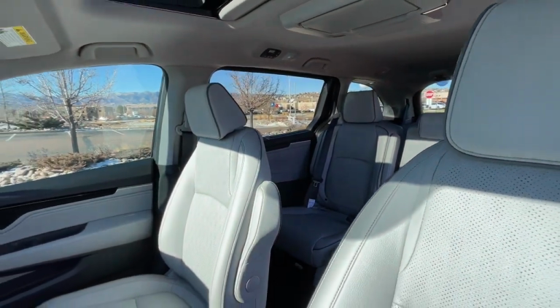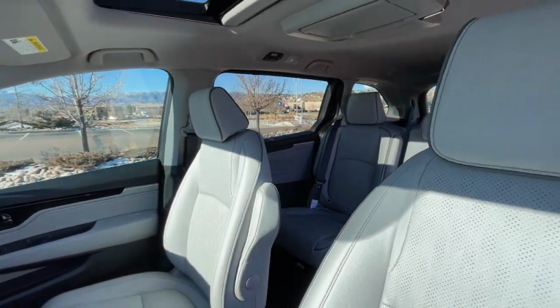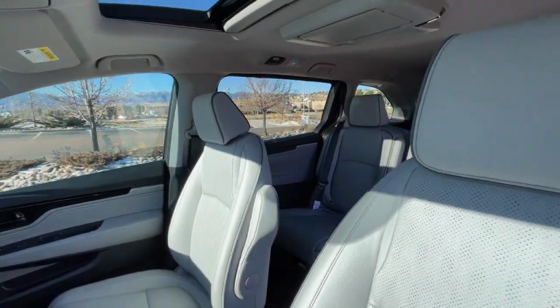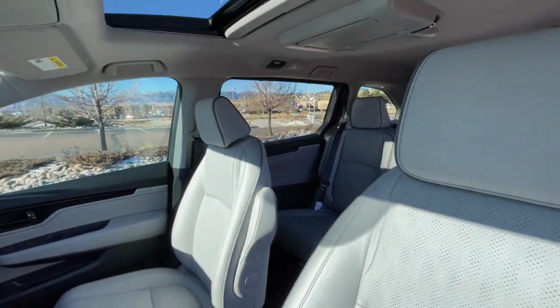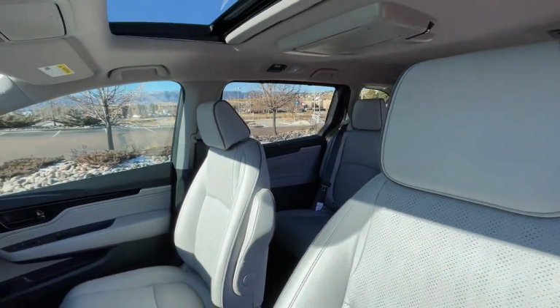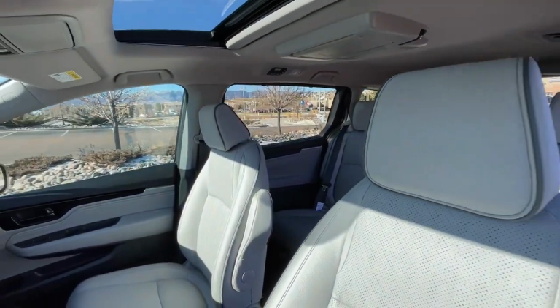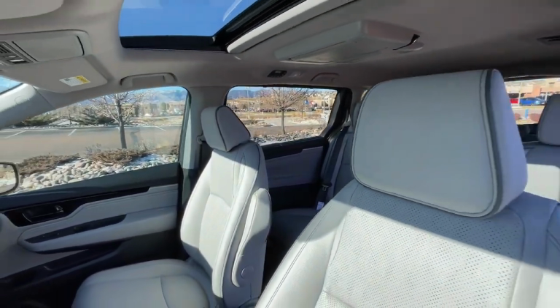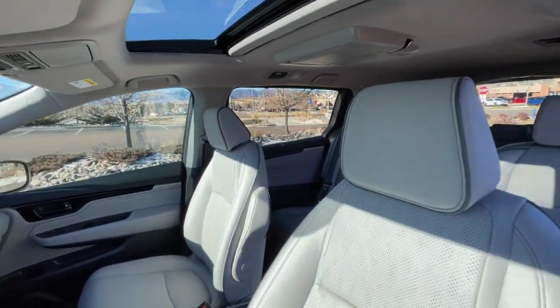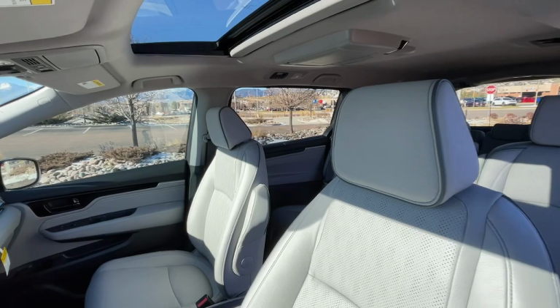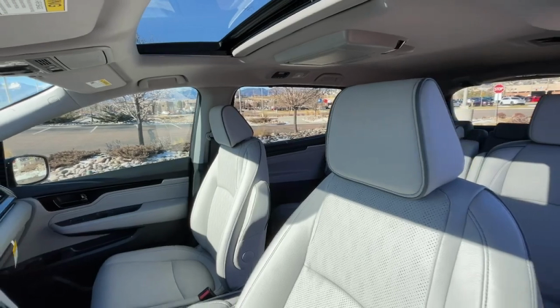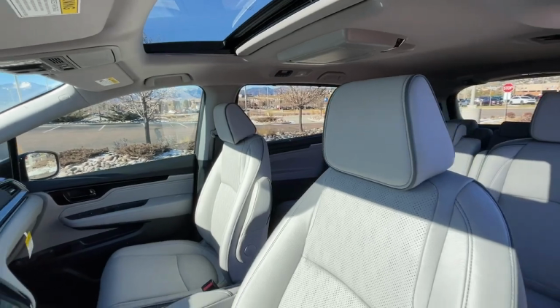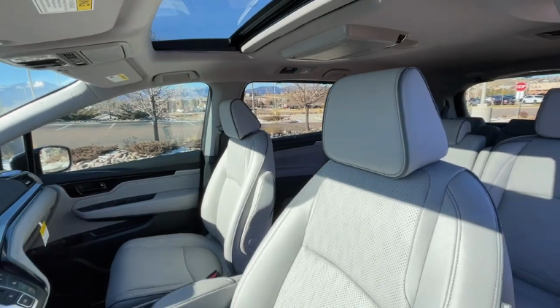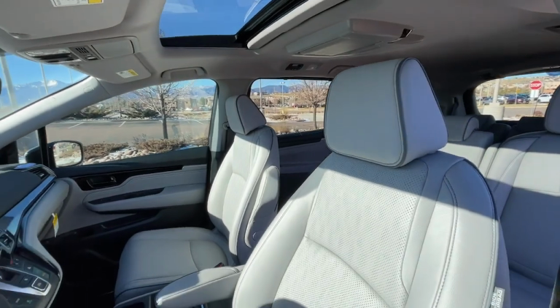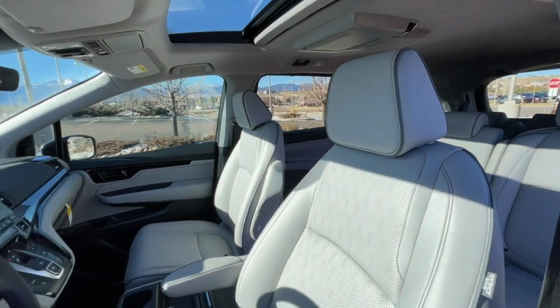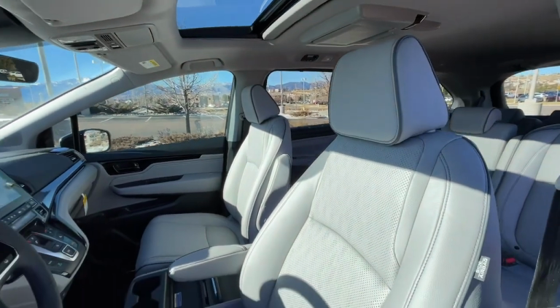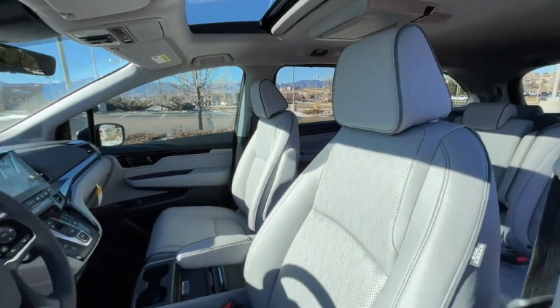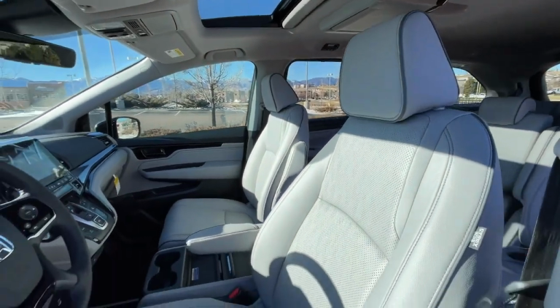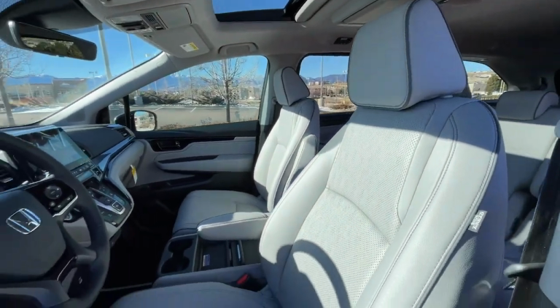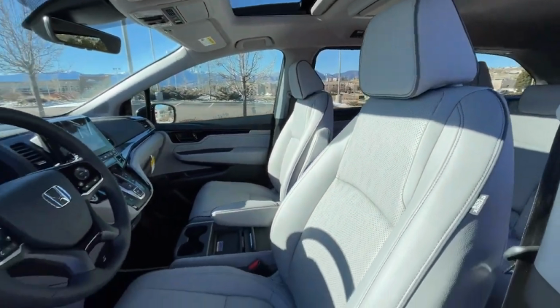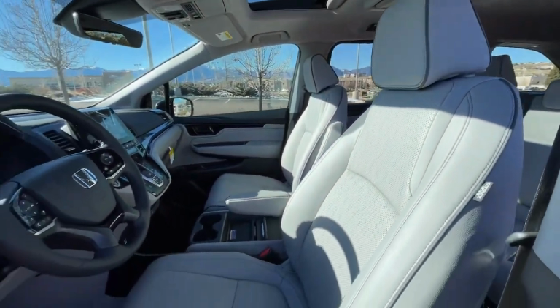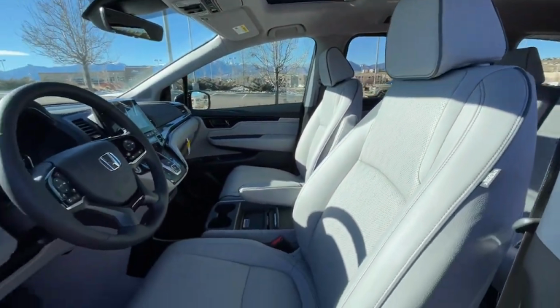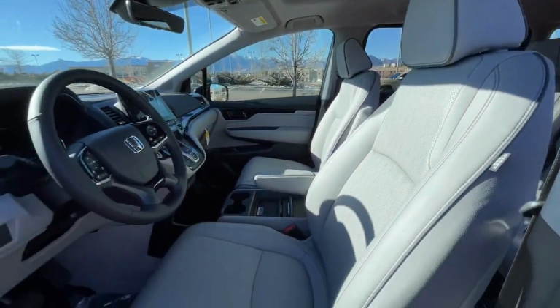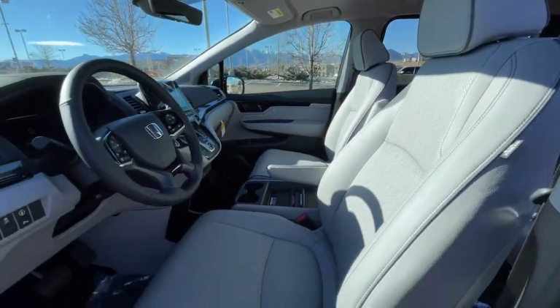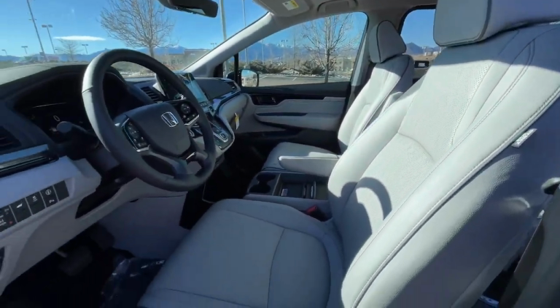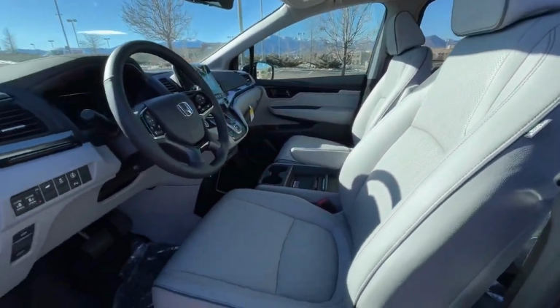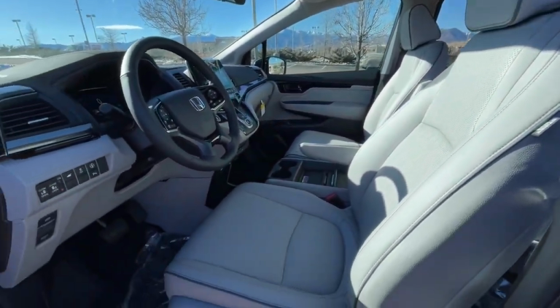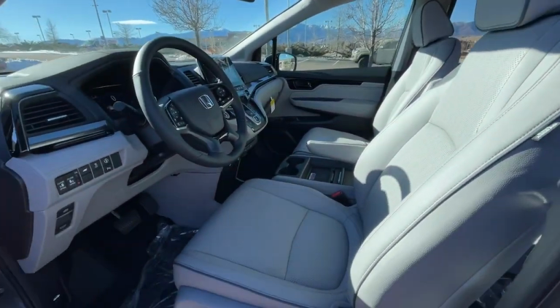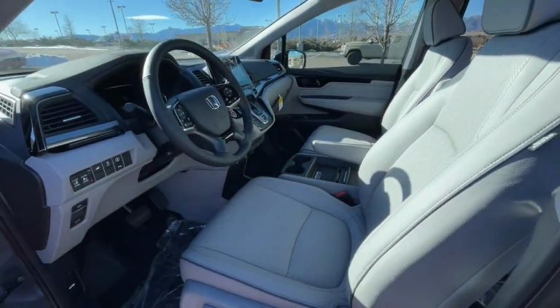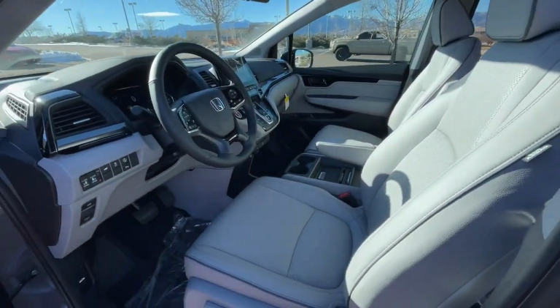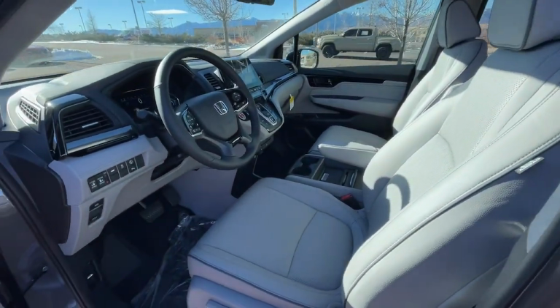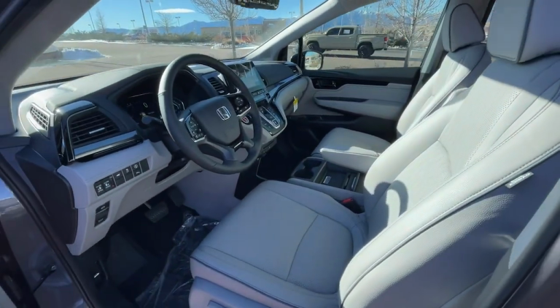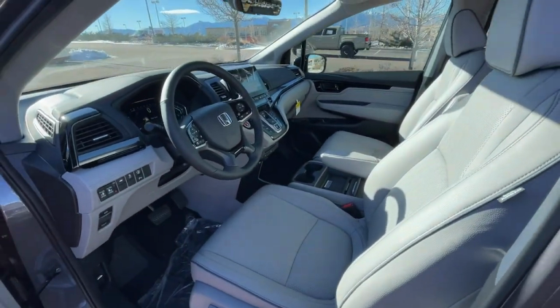You'll enjoy that and more when you drive away in the Honda Odyssey. Take it out for a road test today.